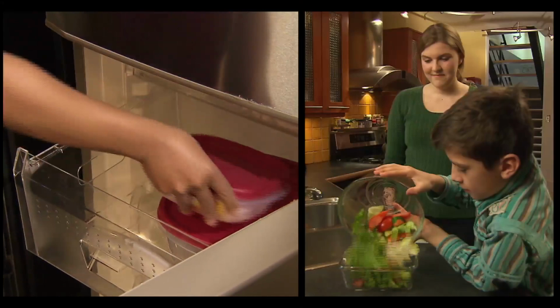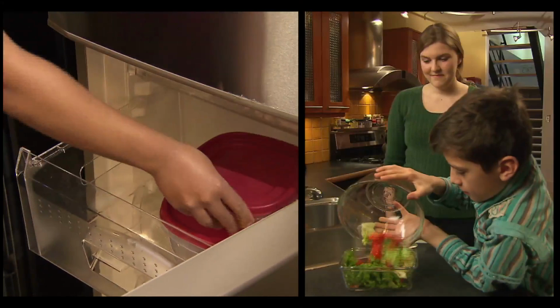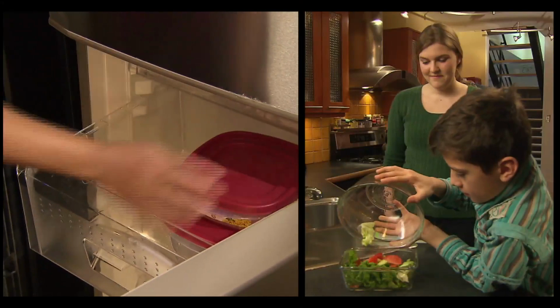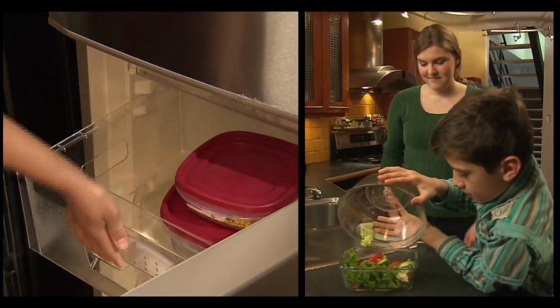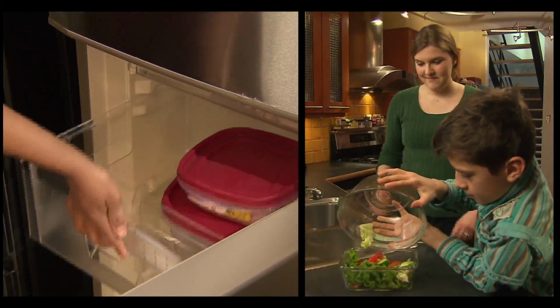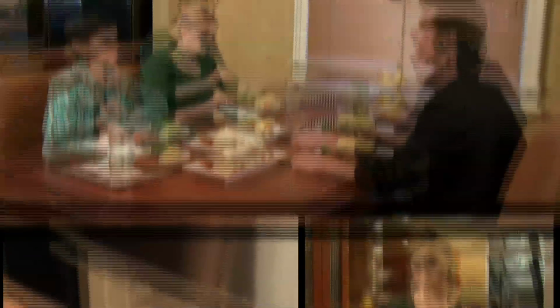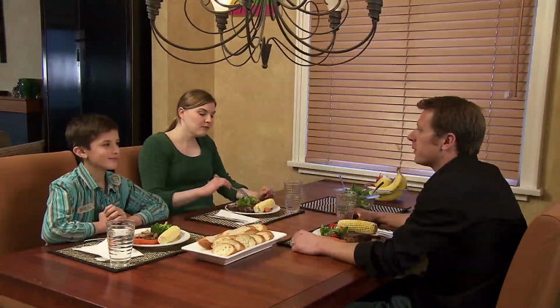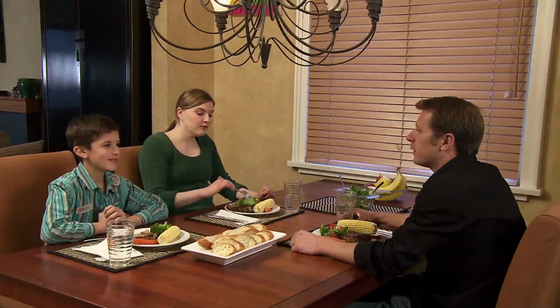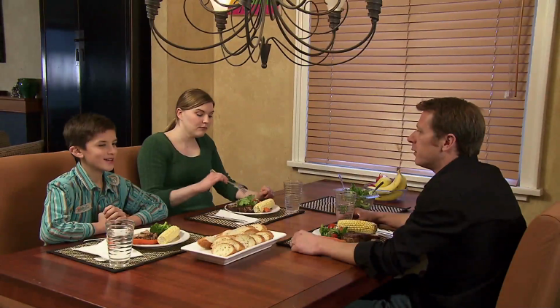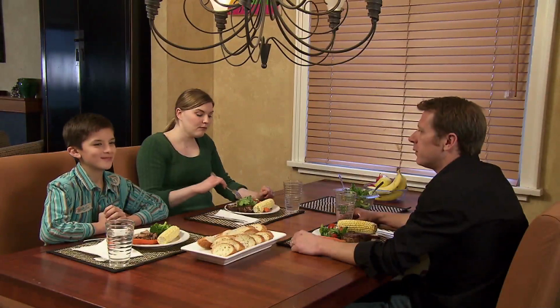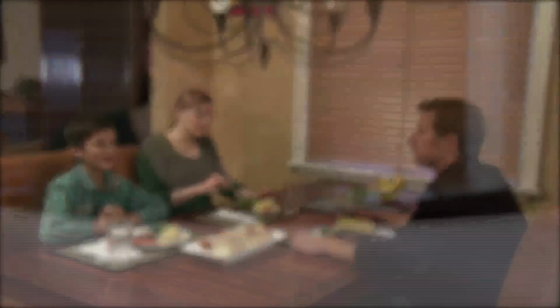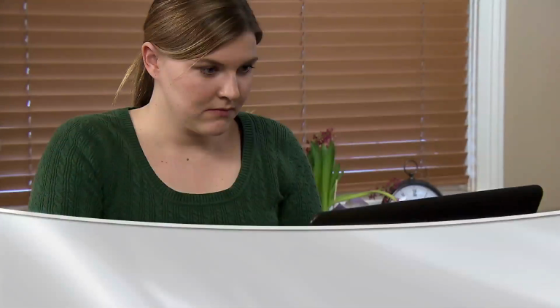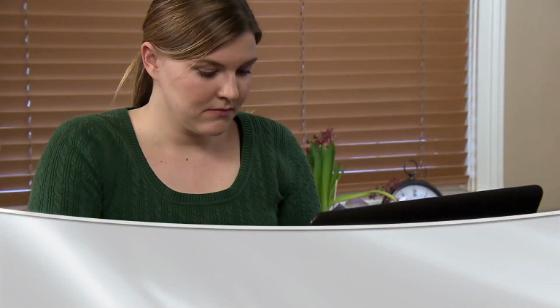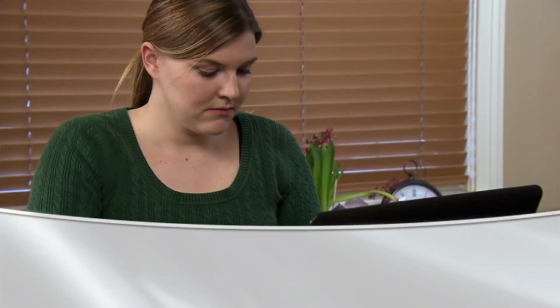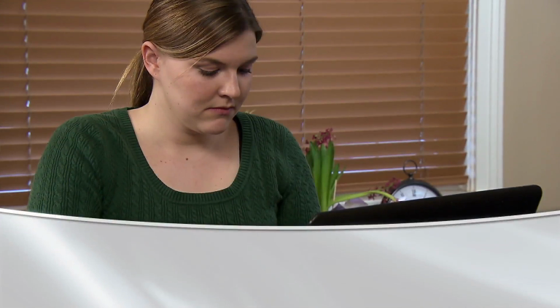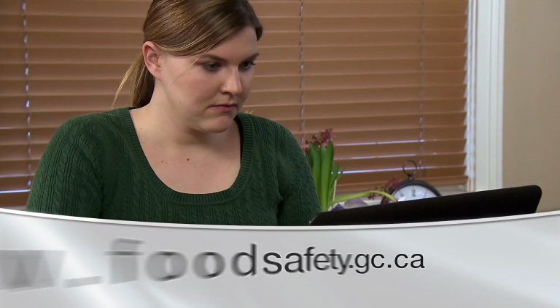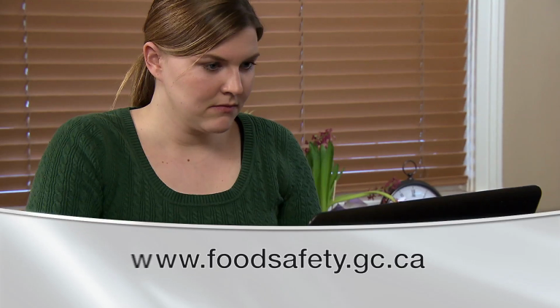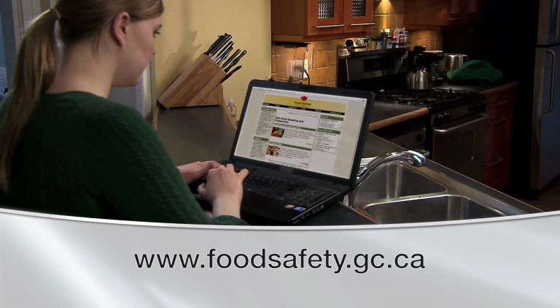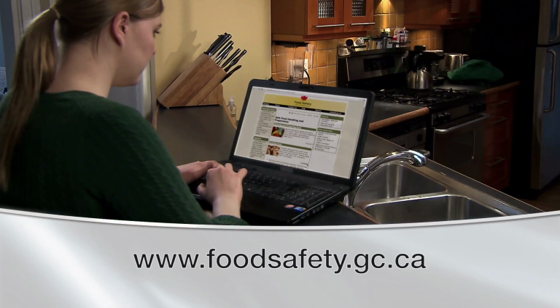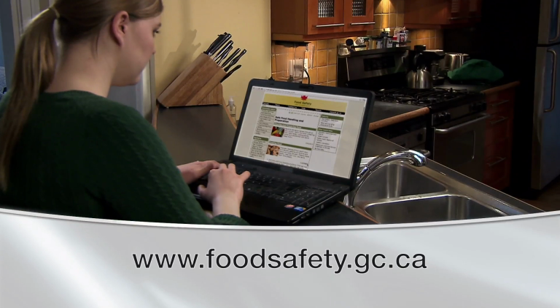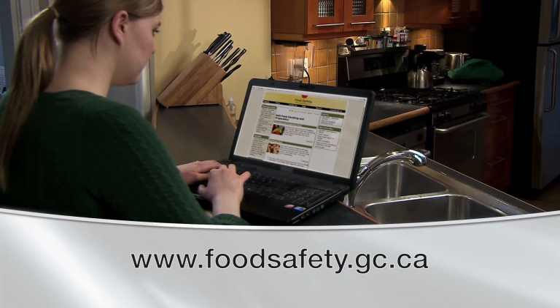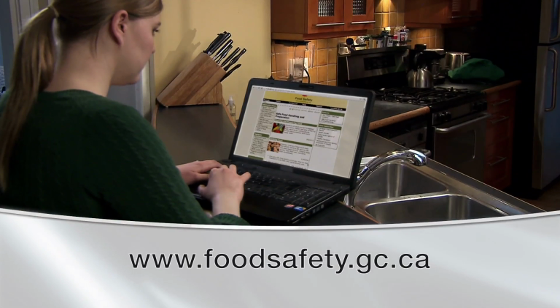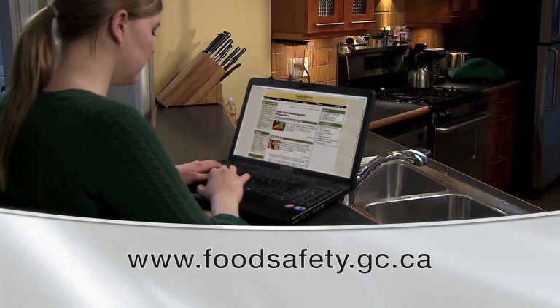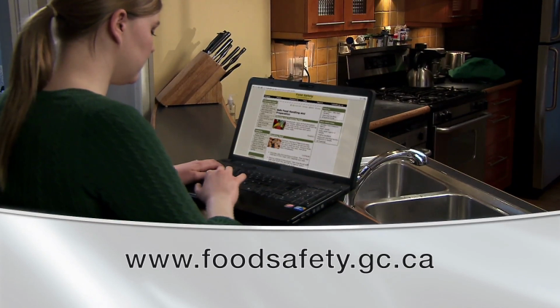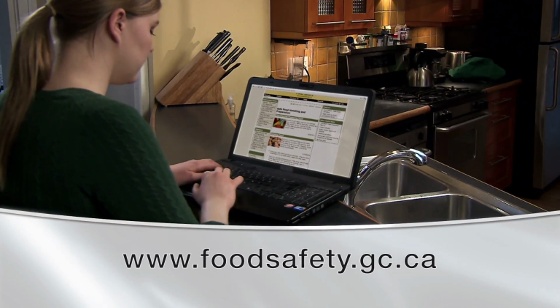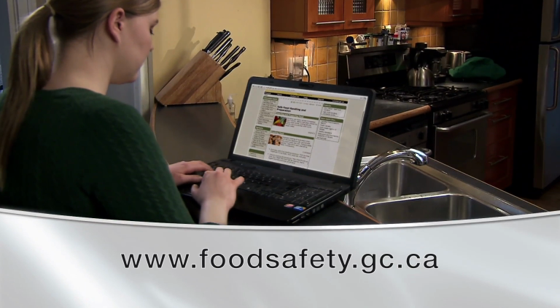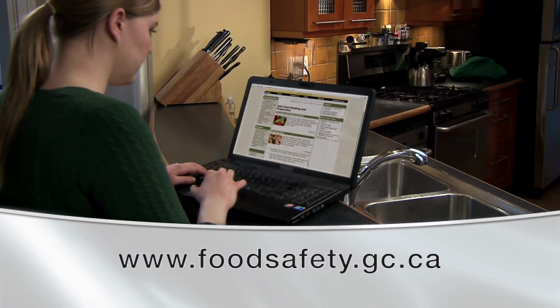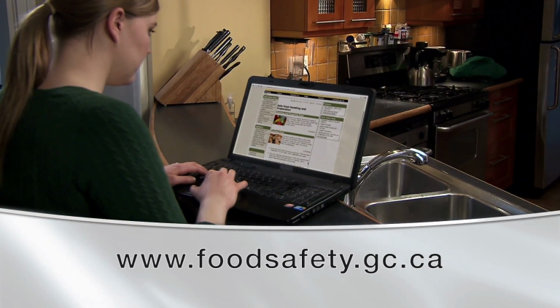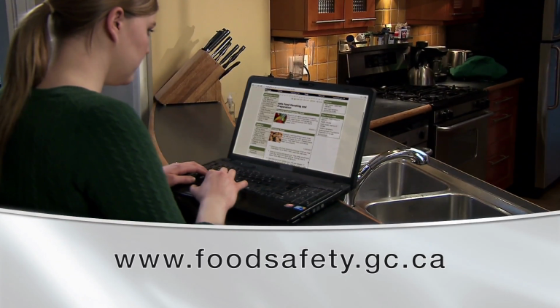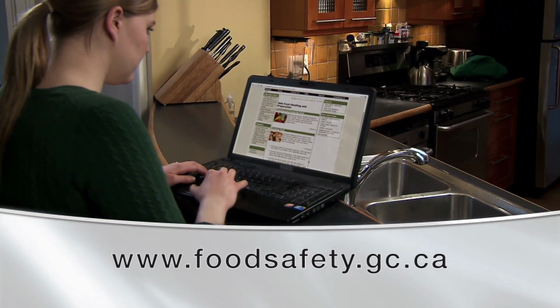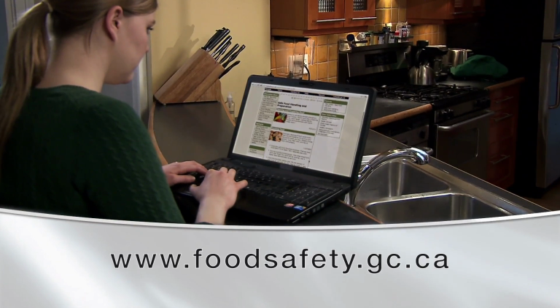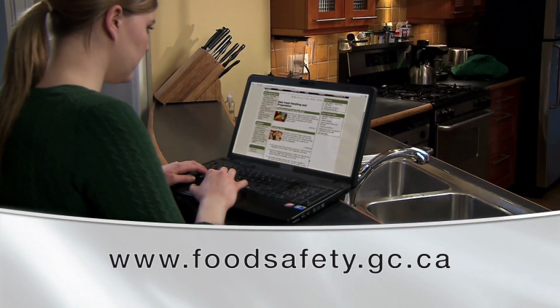For more information and updates, please visit our website at www.foodsafety.gc.ca.